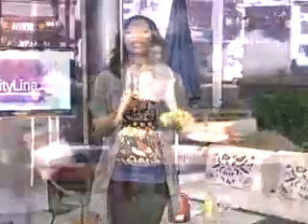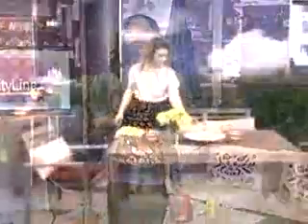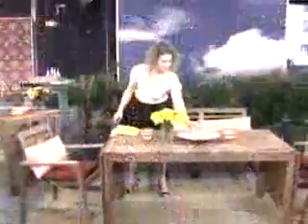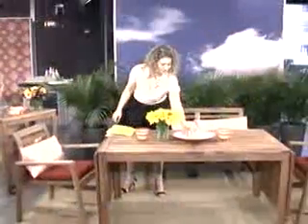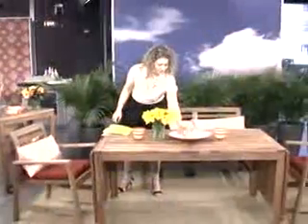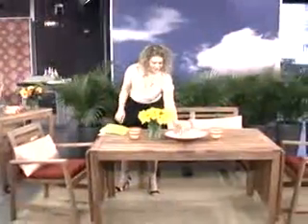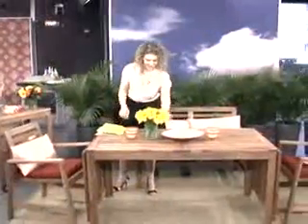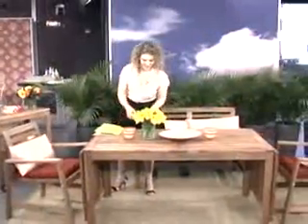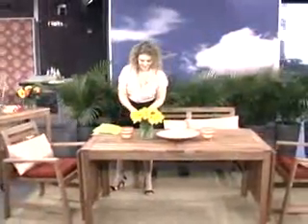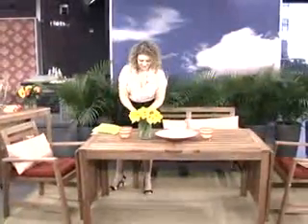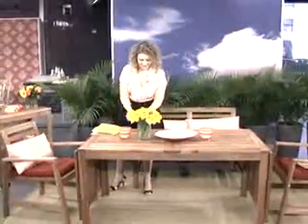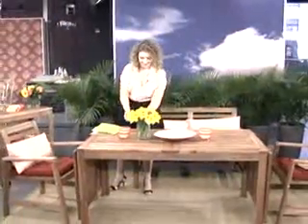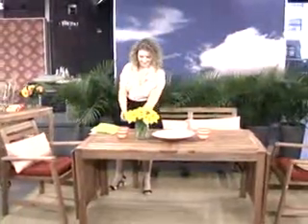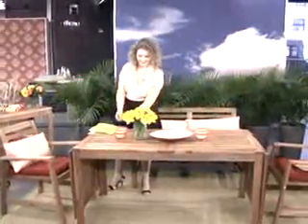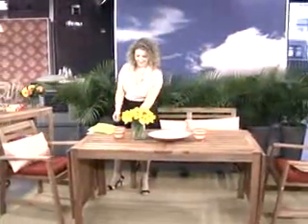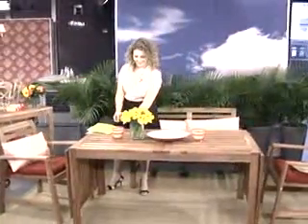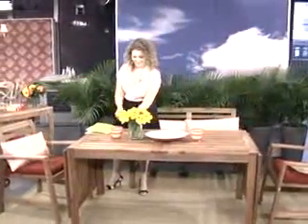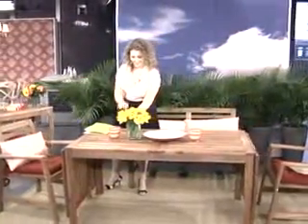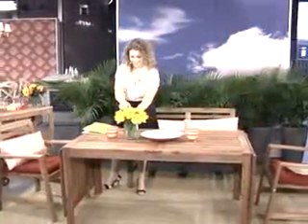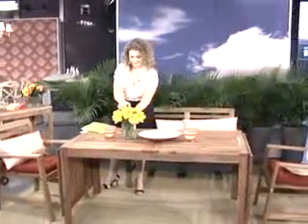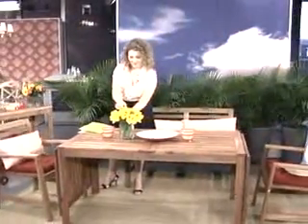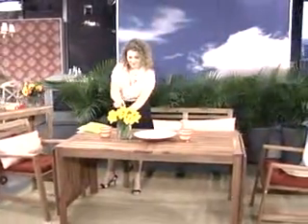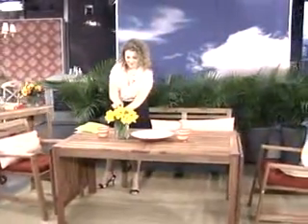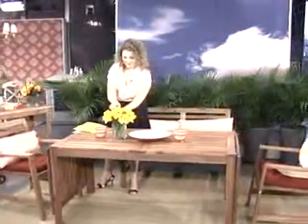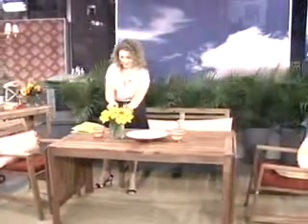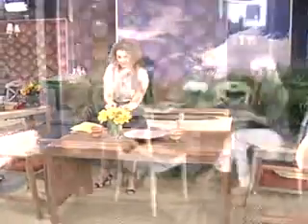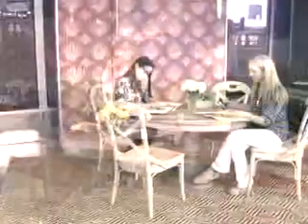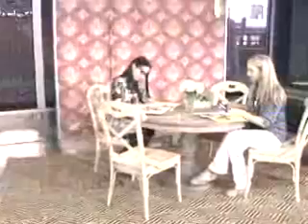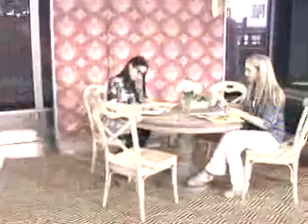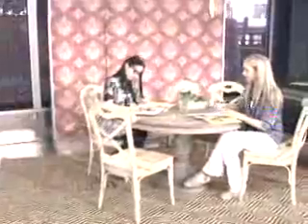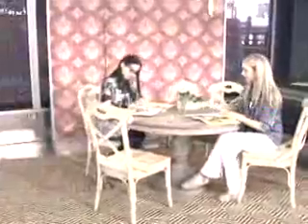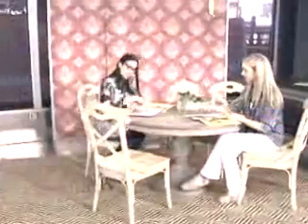Breathe new life into an old sofa using cushions the right way, and how to freshen up that traditional dining space.